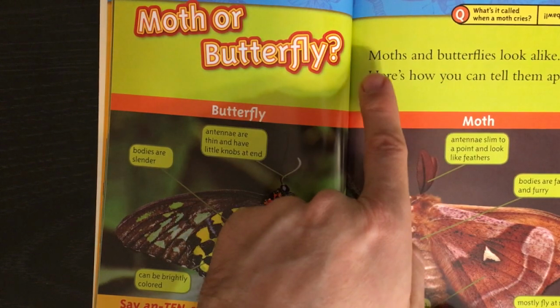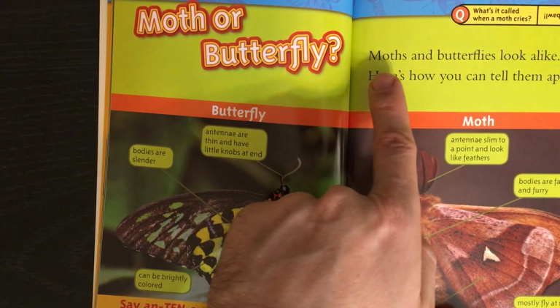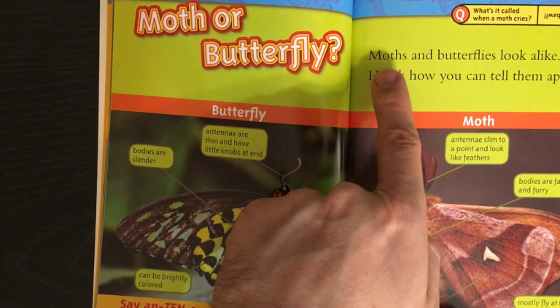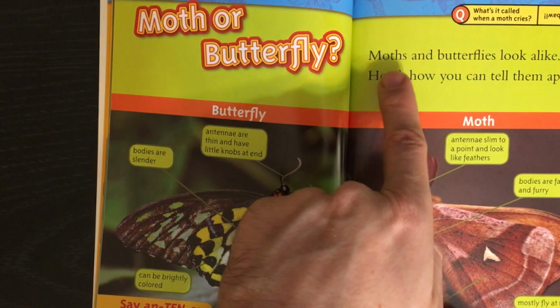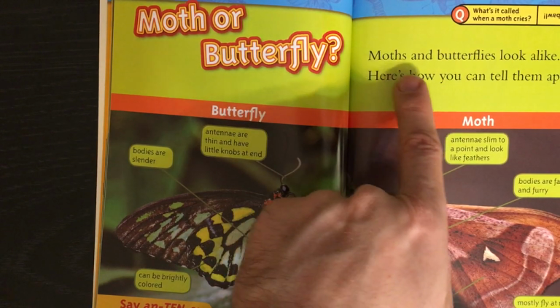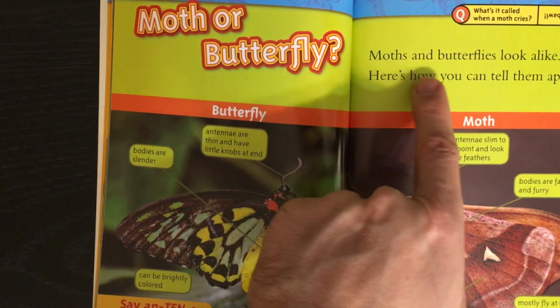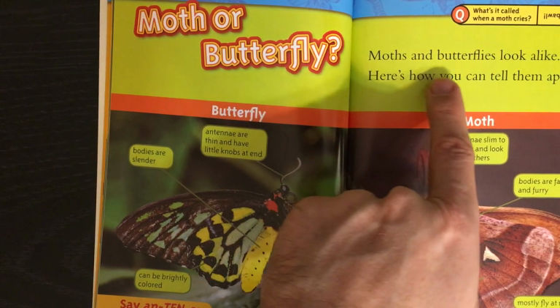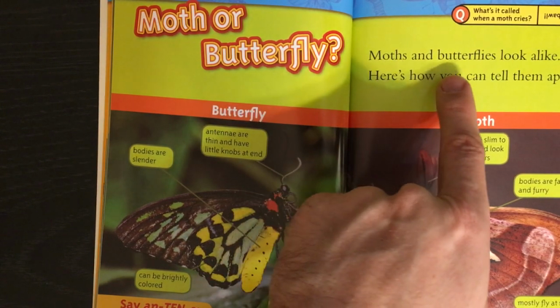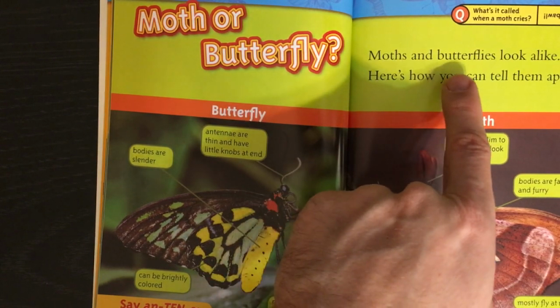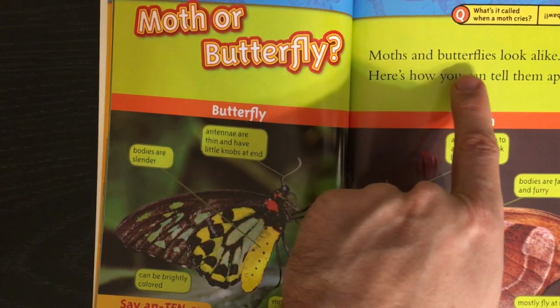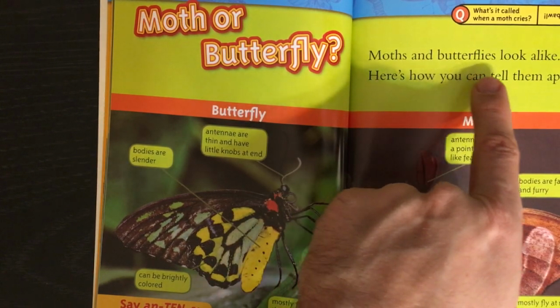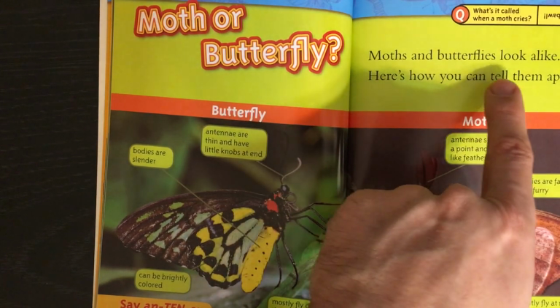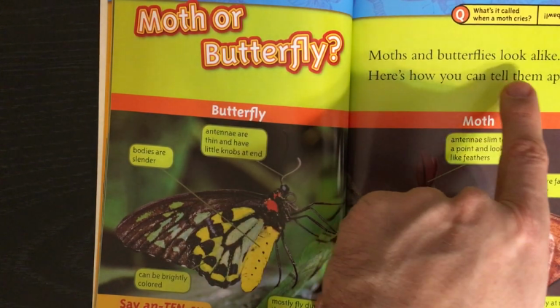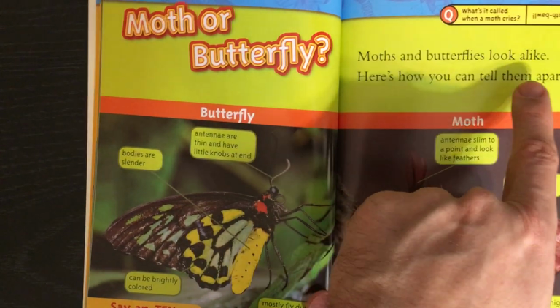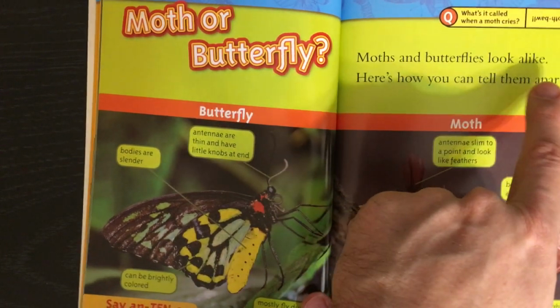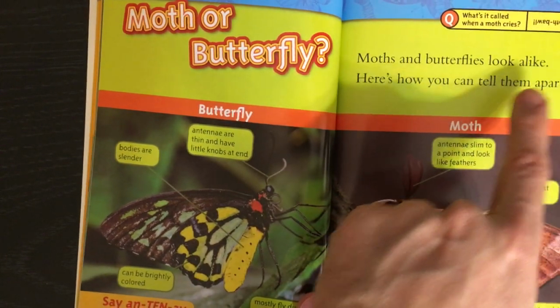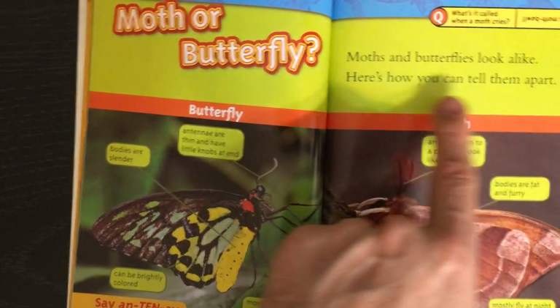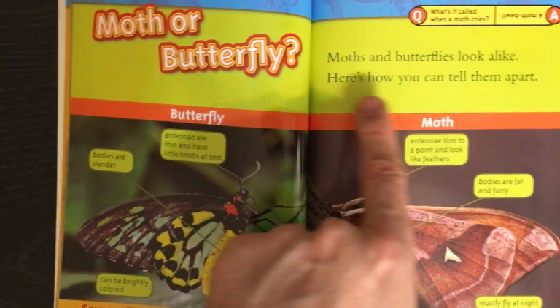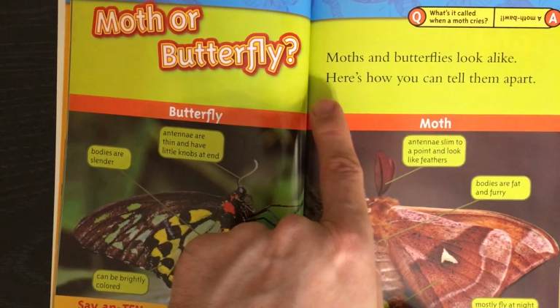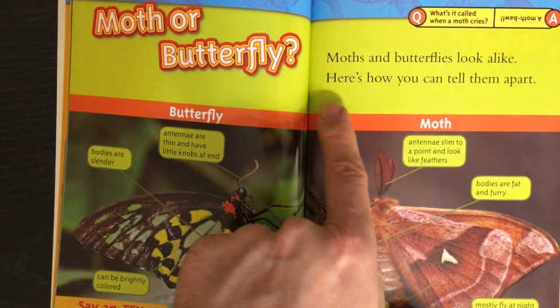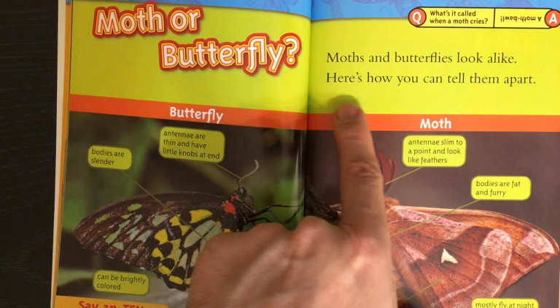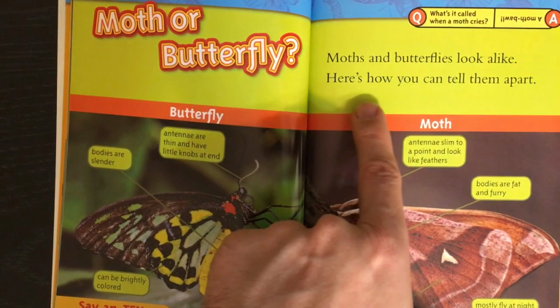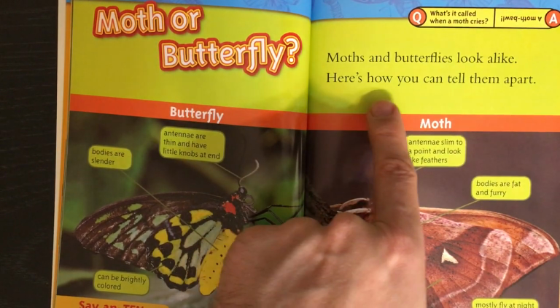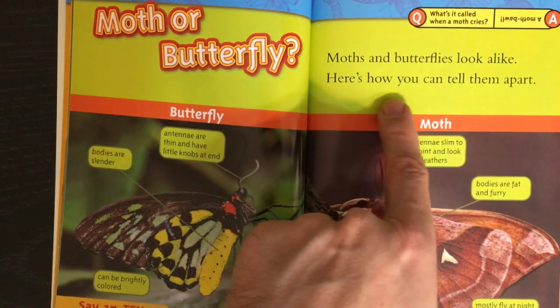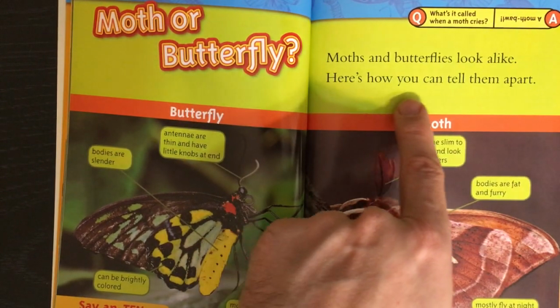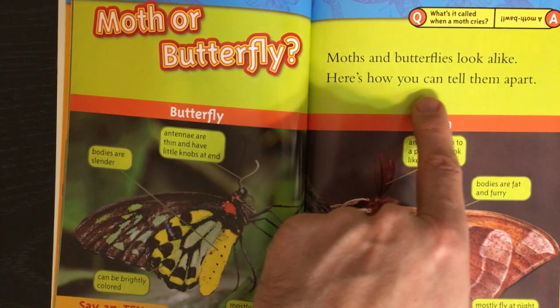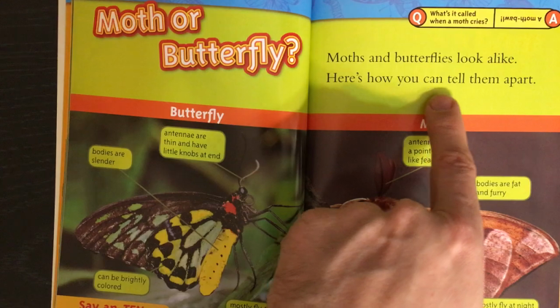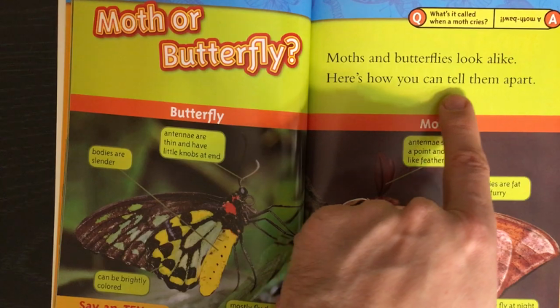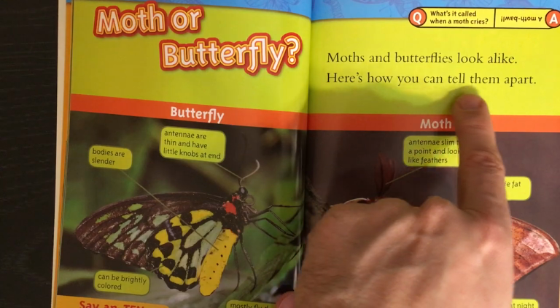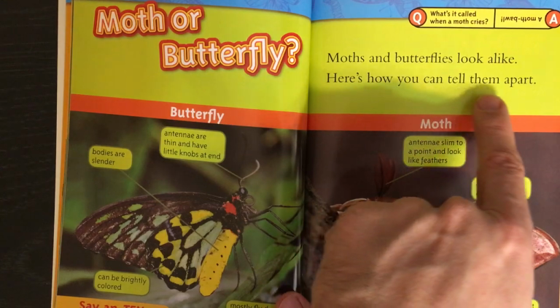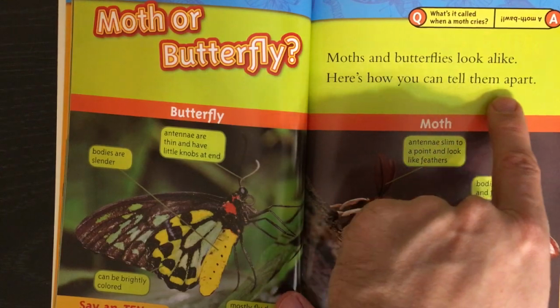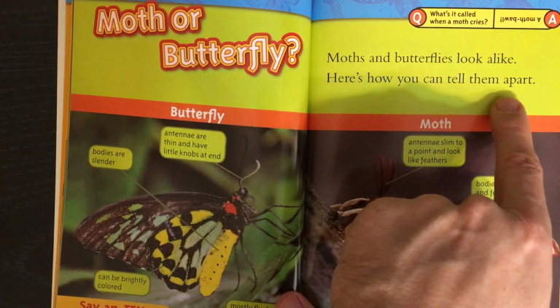Moths and butterflies look alike. Here's how you can tell them apart.